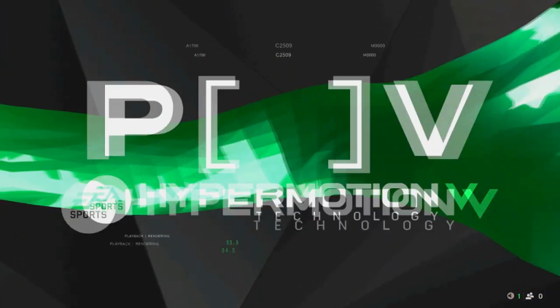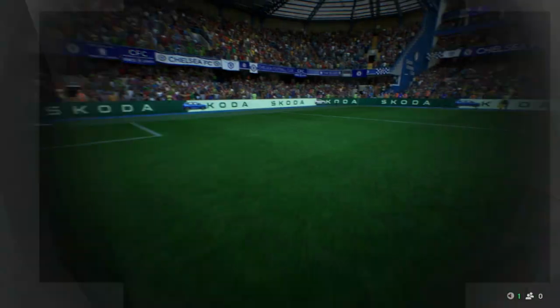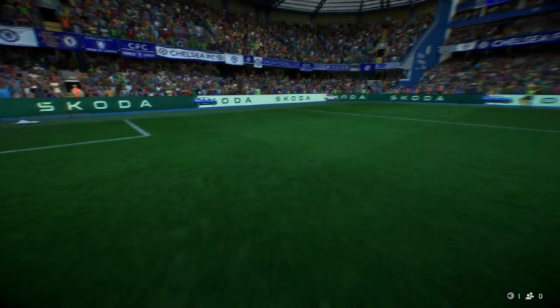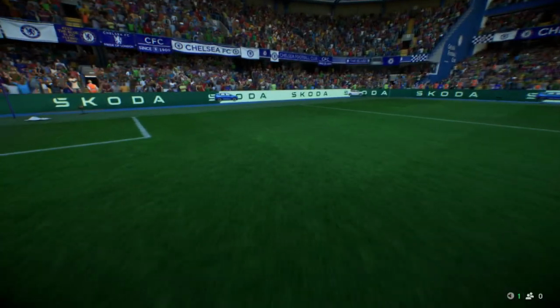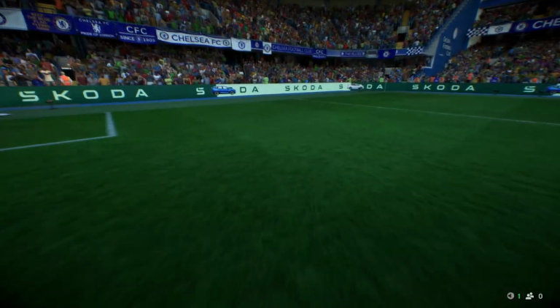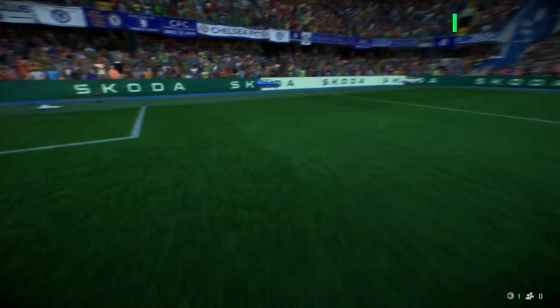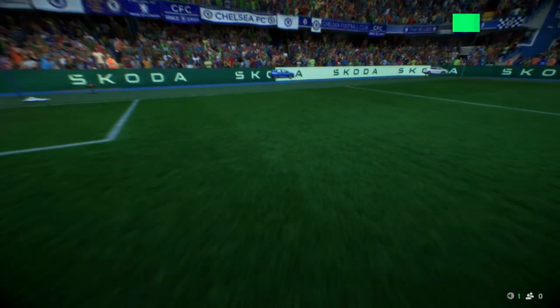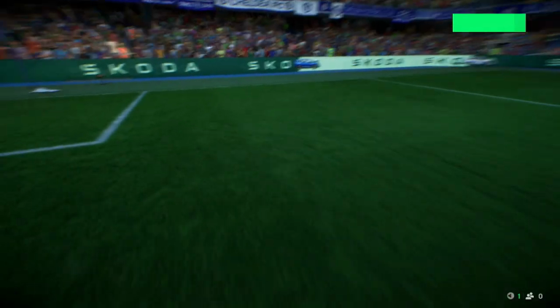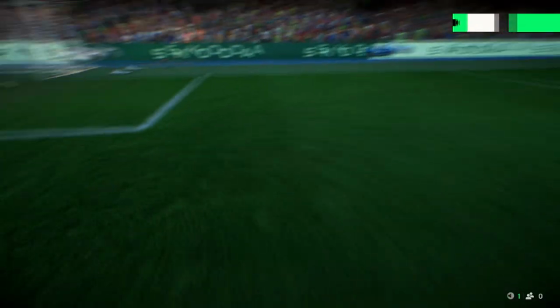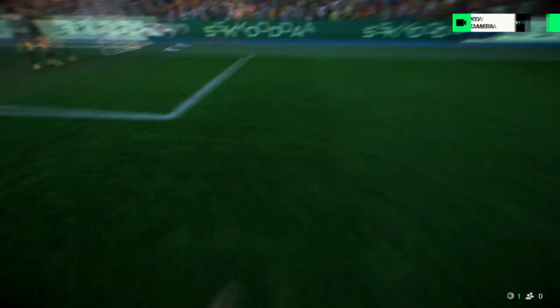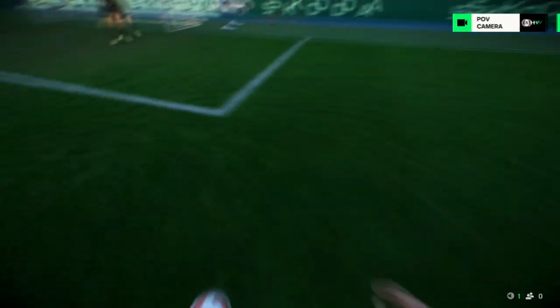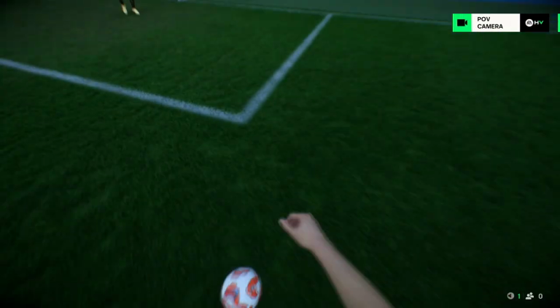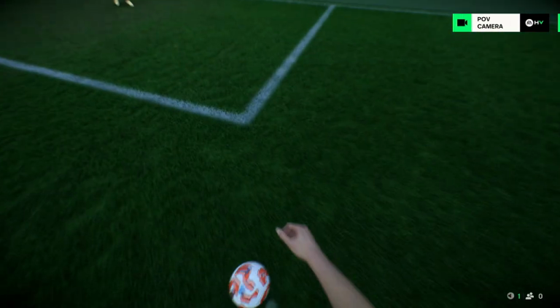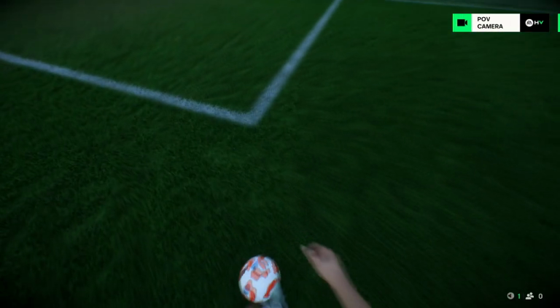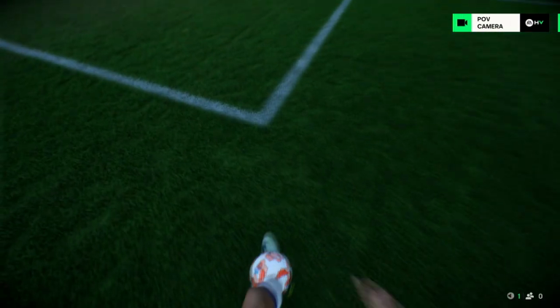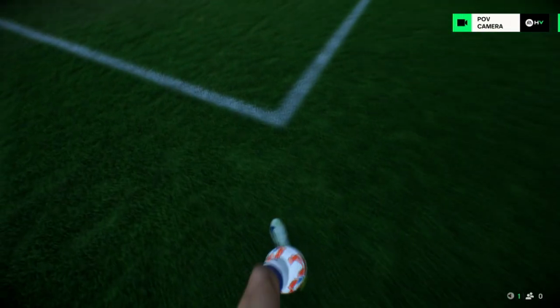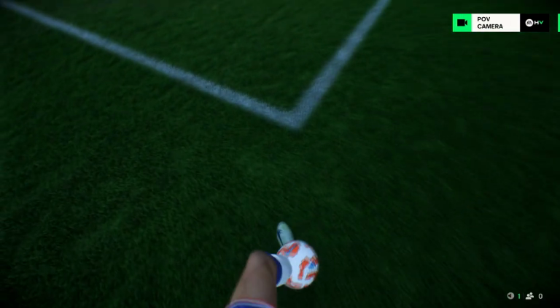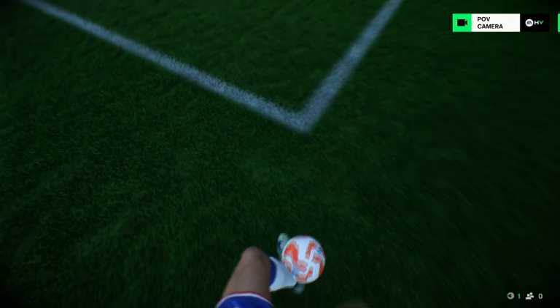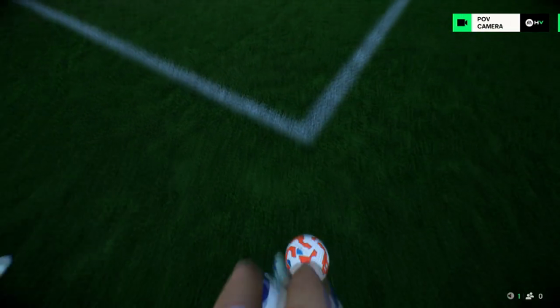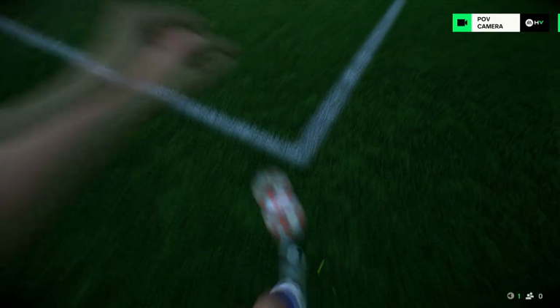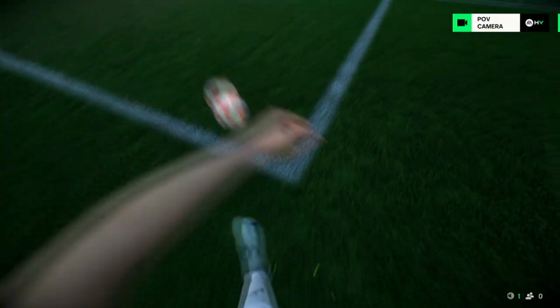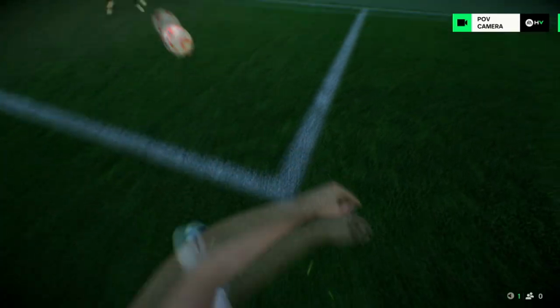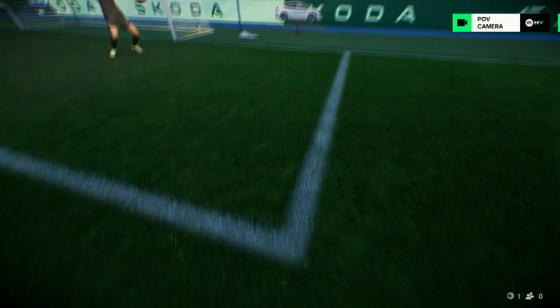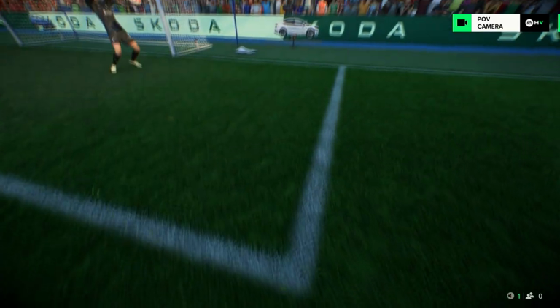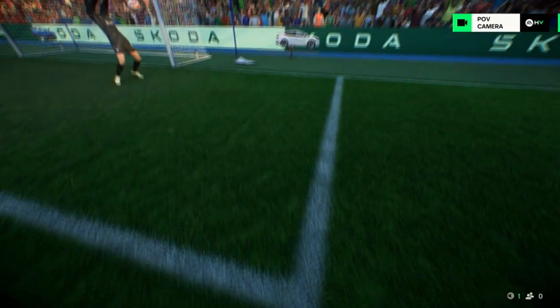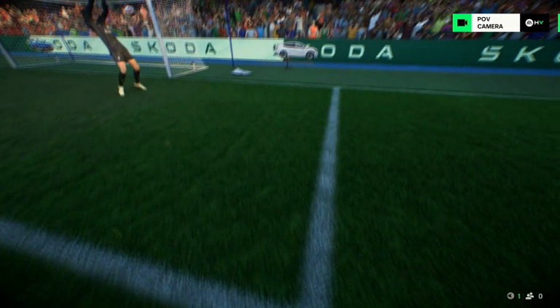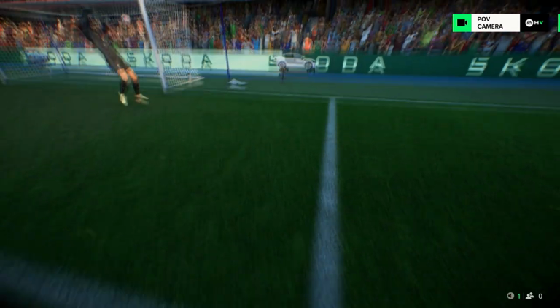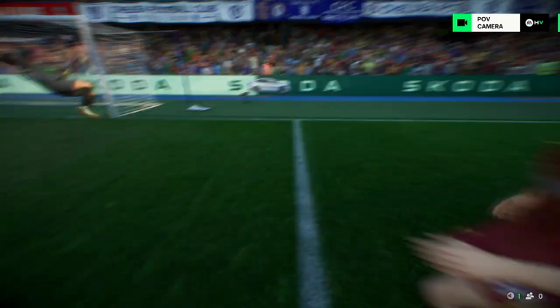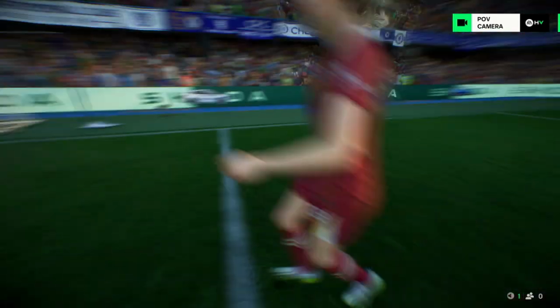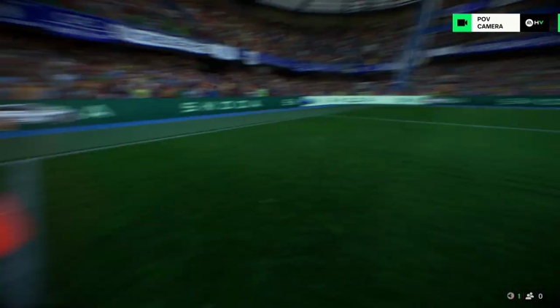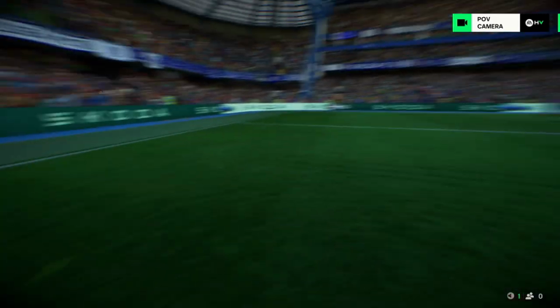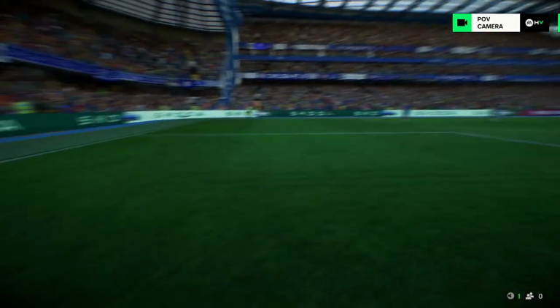Well, as you can see, it's a decent strike, but I'm not sure about the keeper here. She can't be beaten inside that near post.